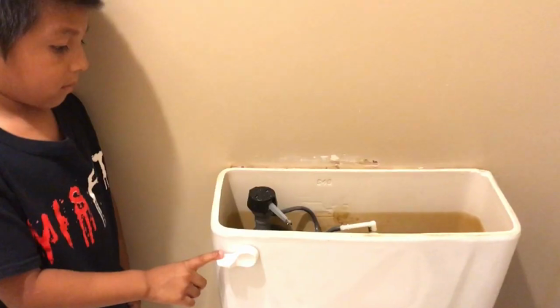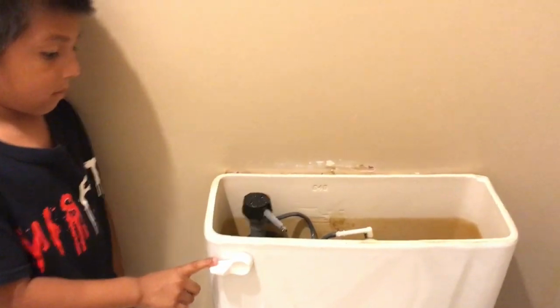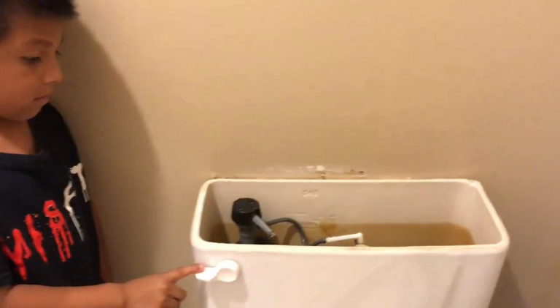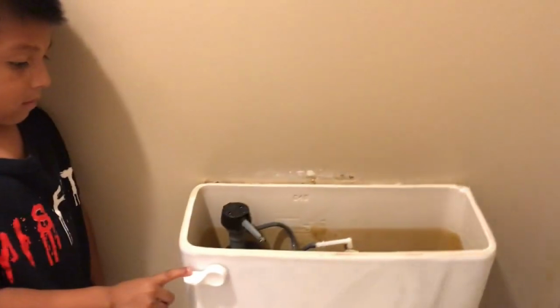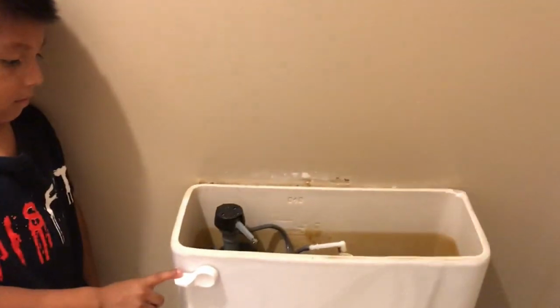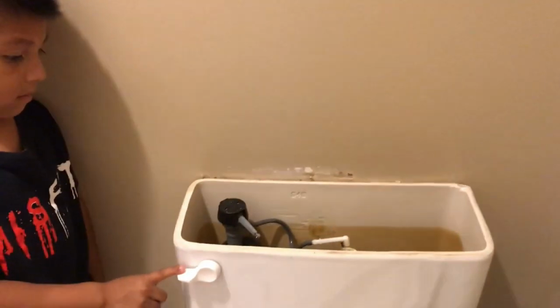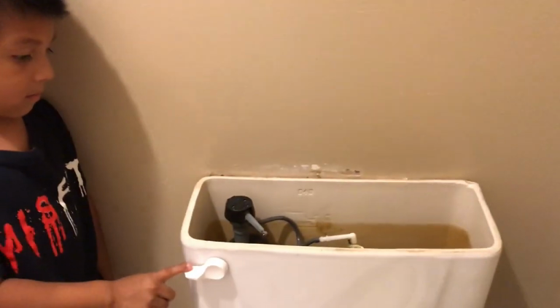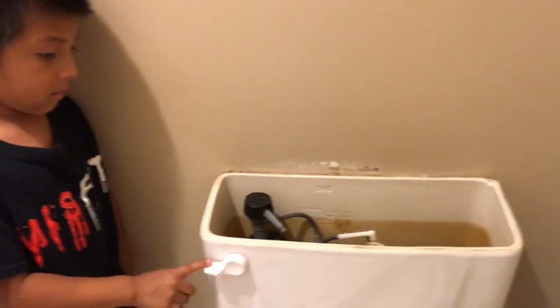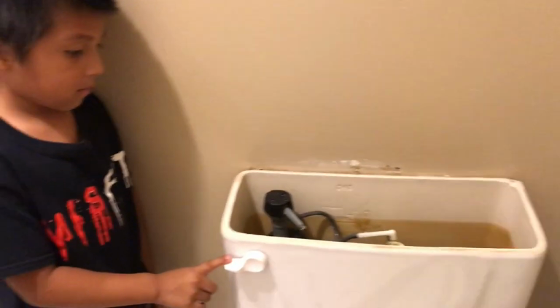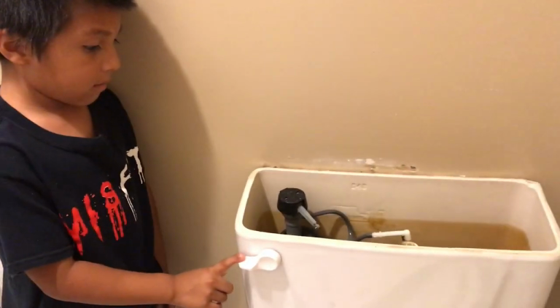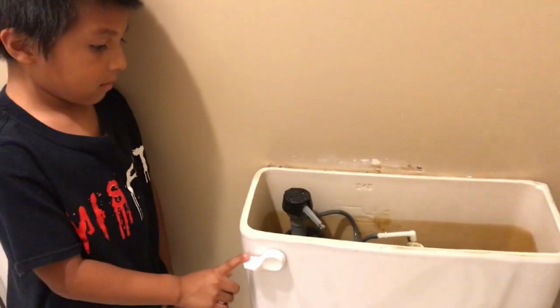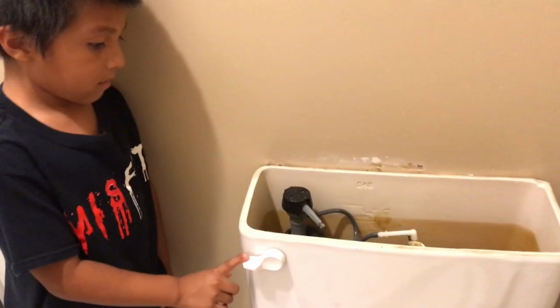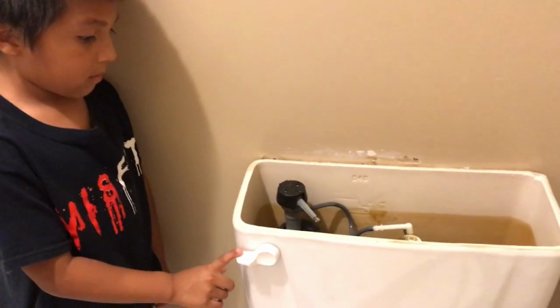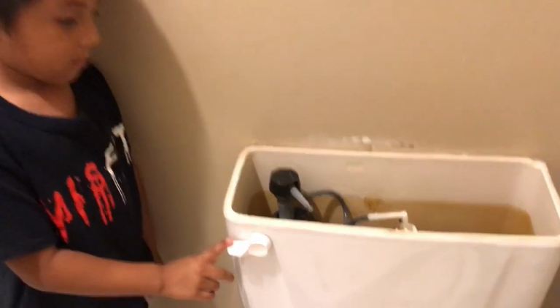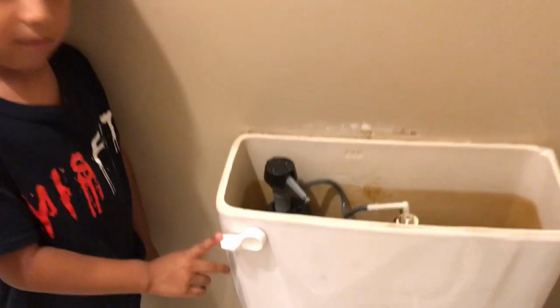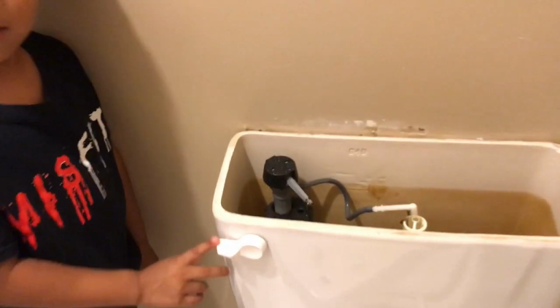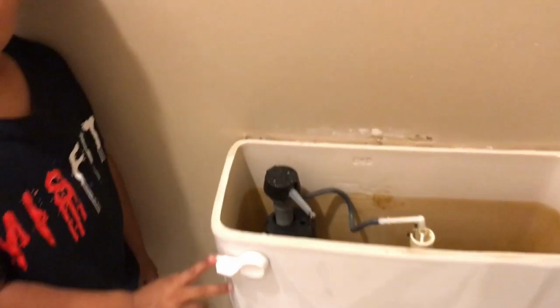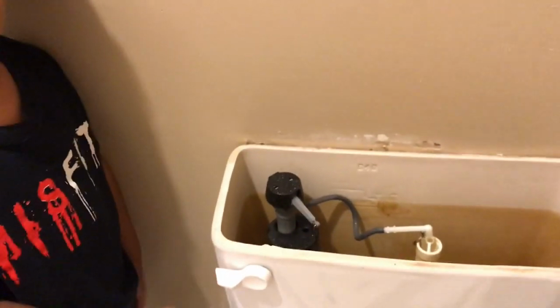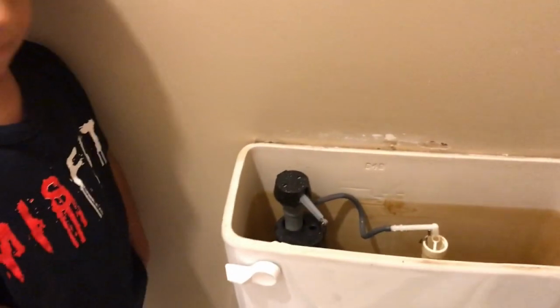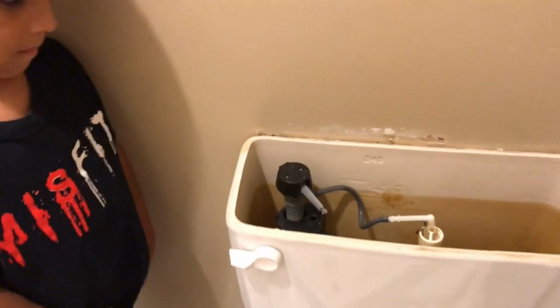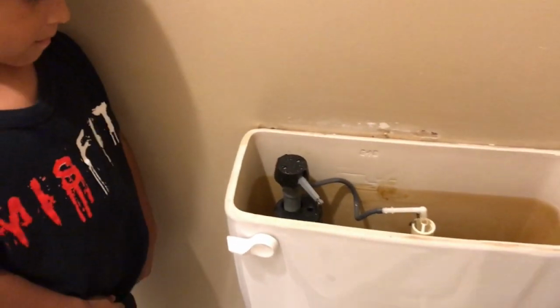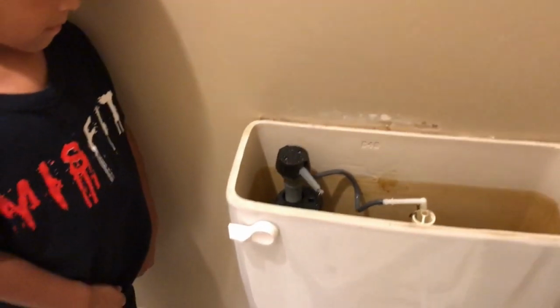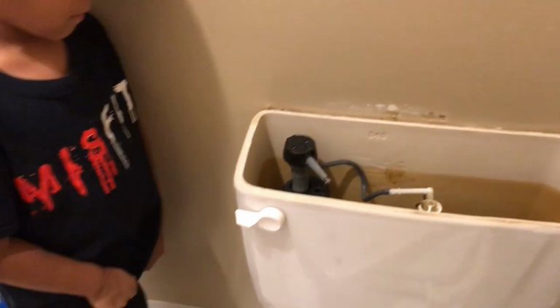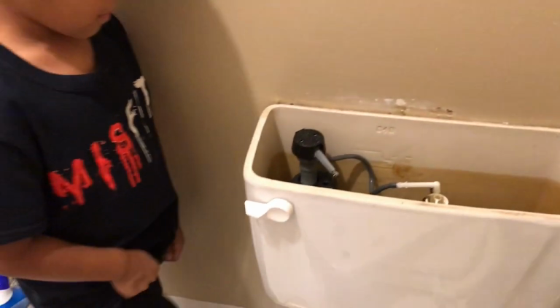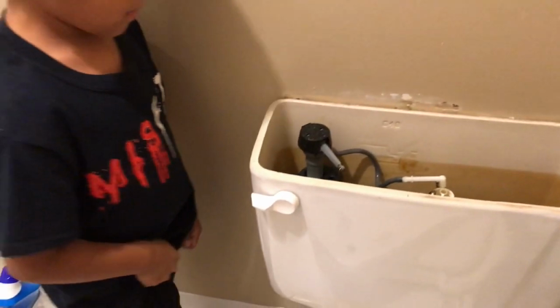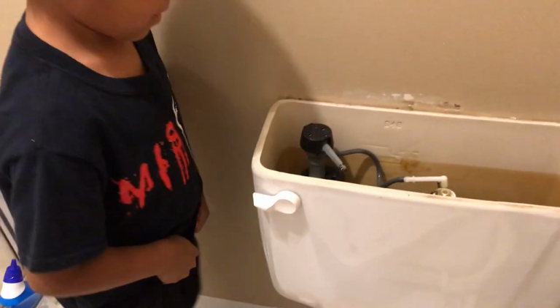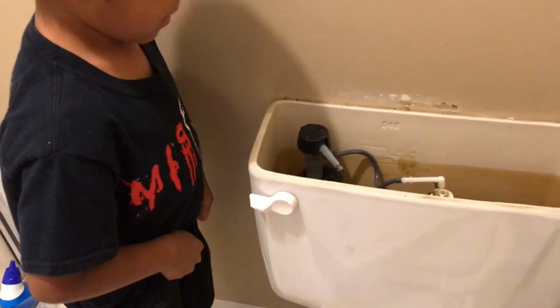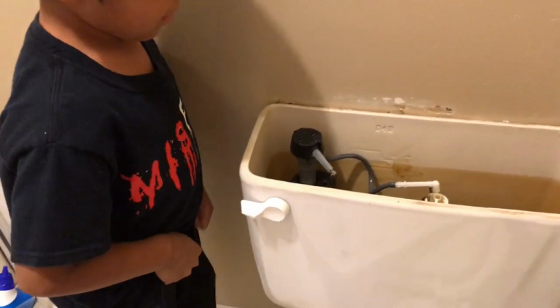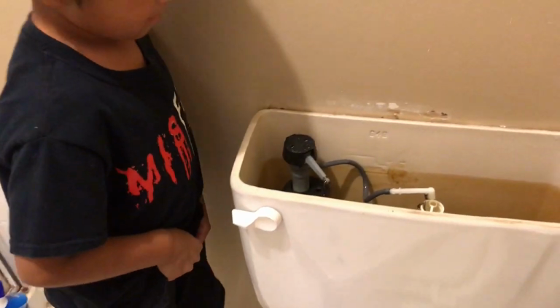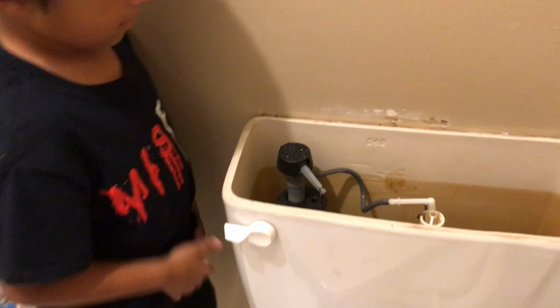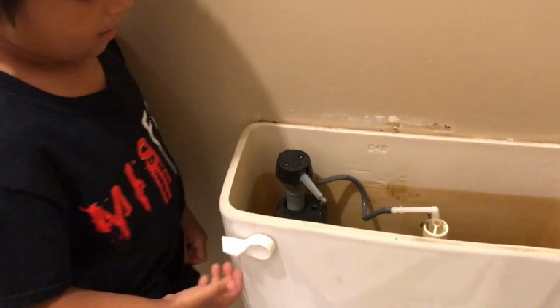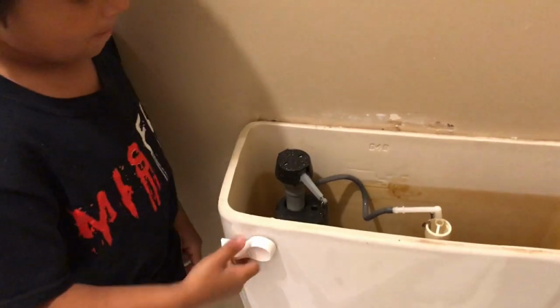And now we actually have to flush again because there's still some water in there. You want to flush? Yep.